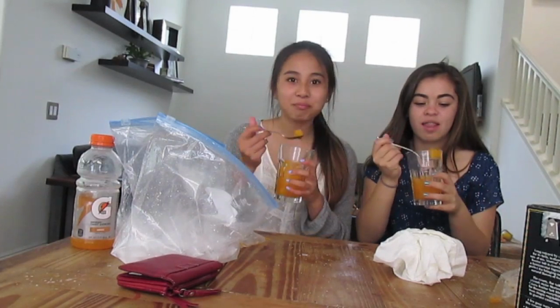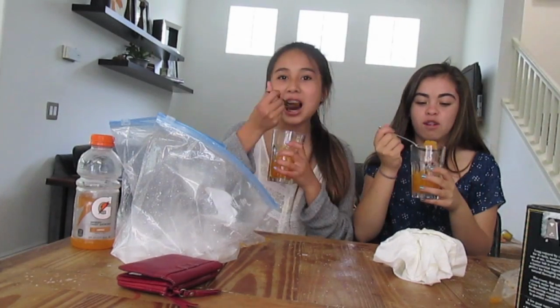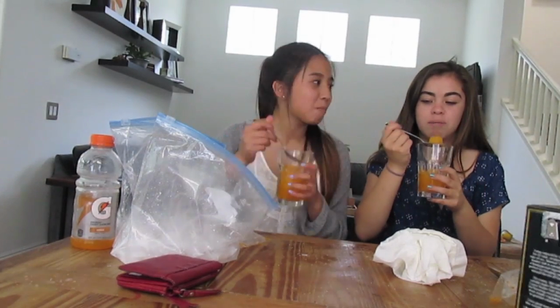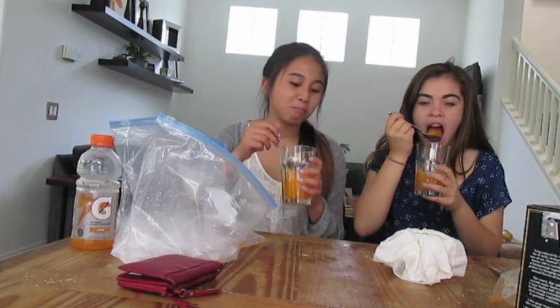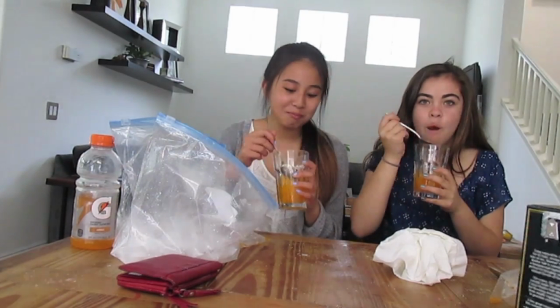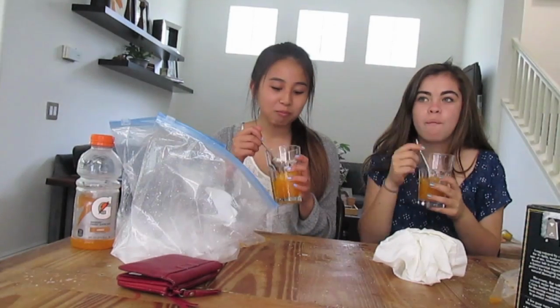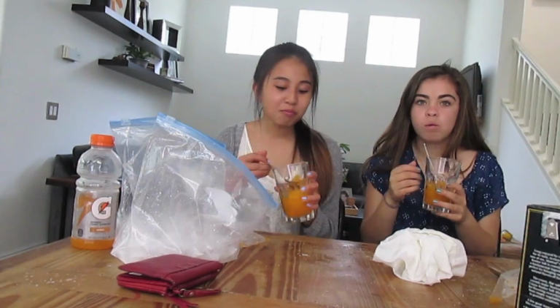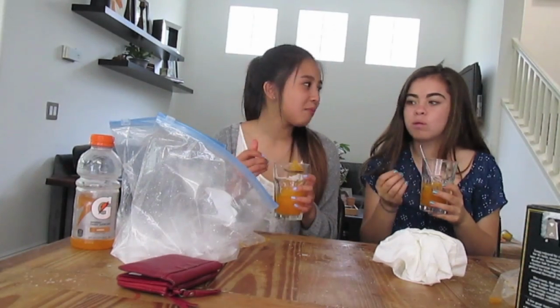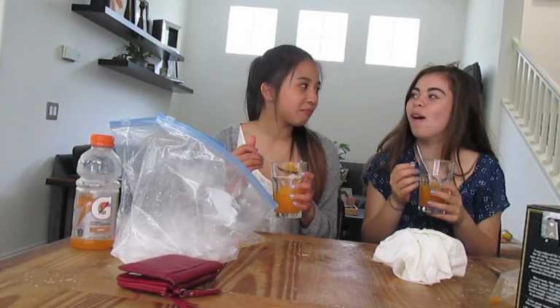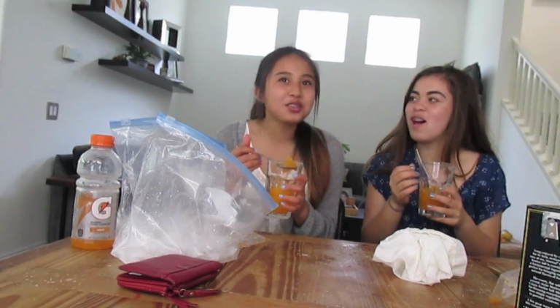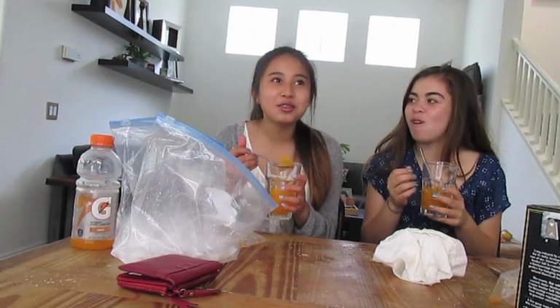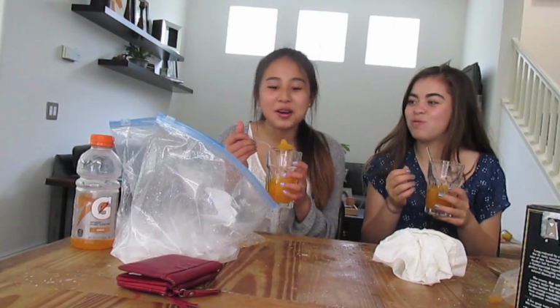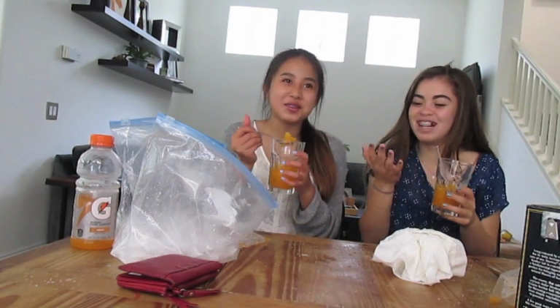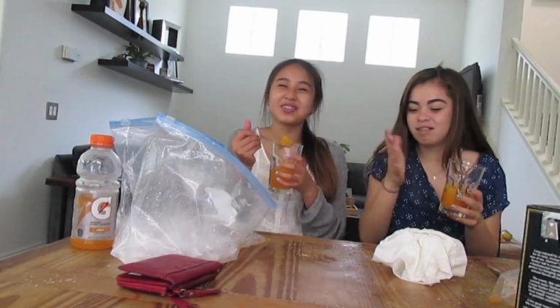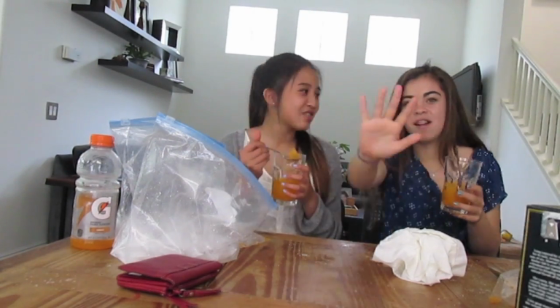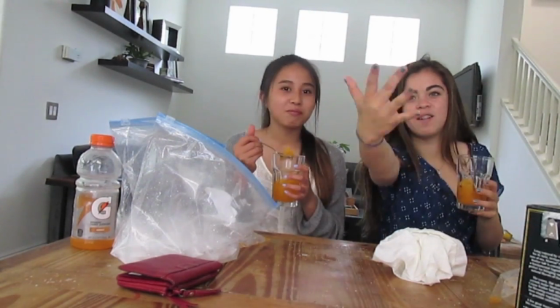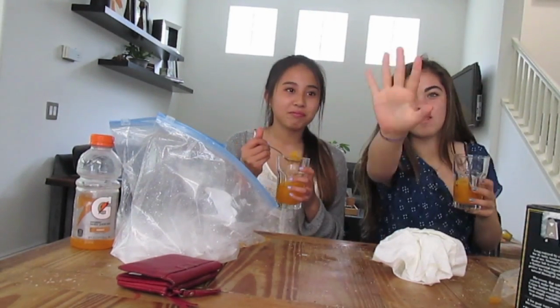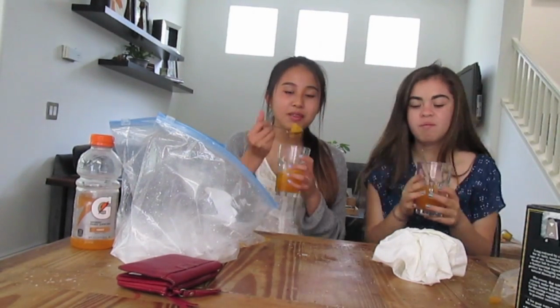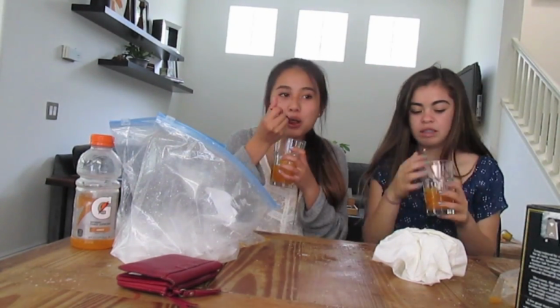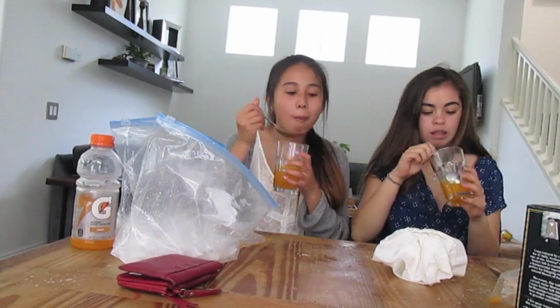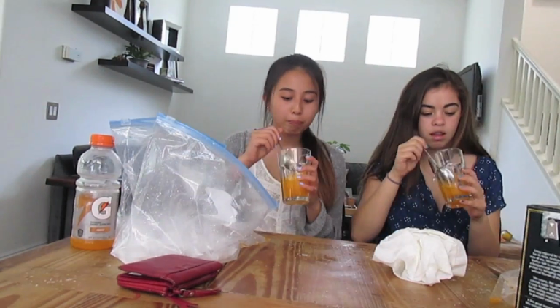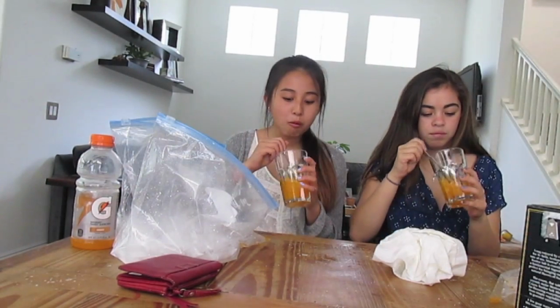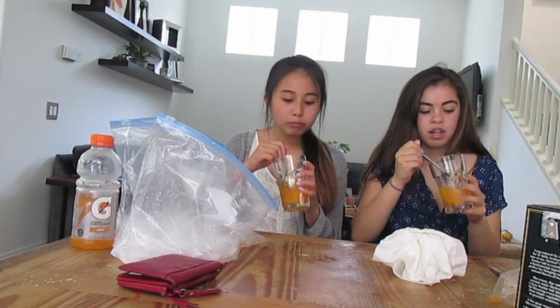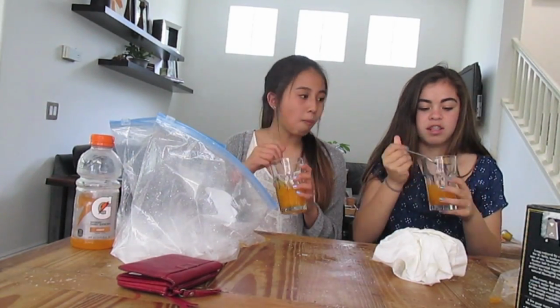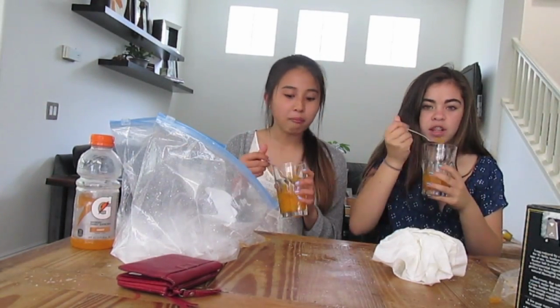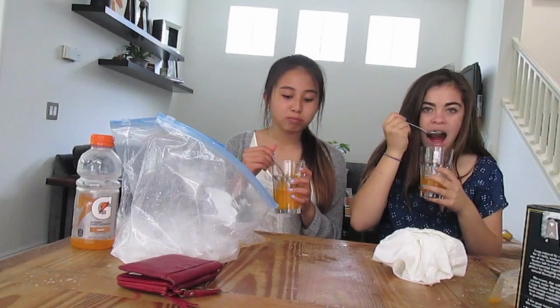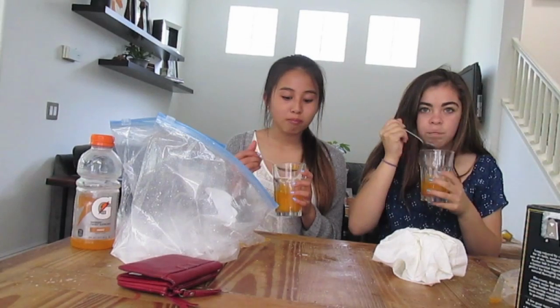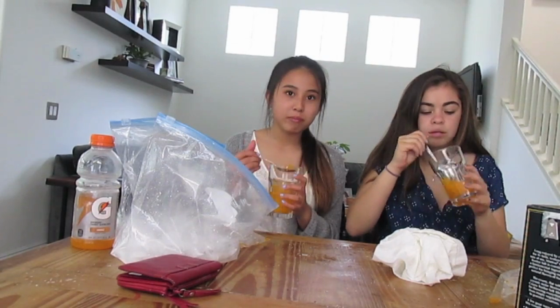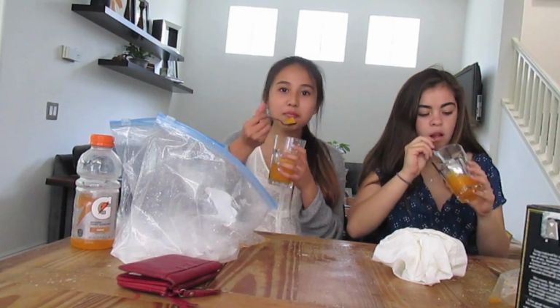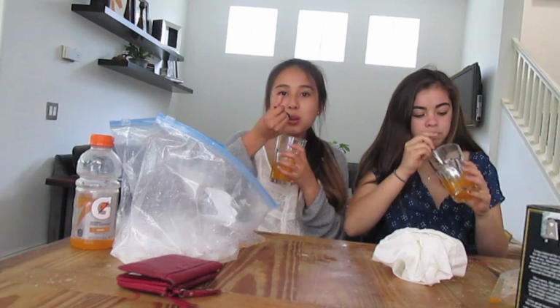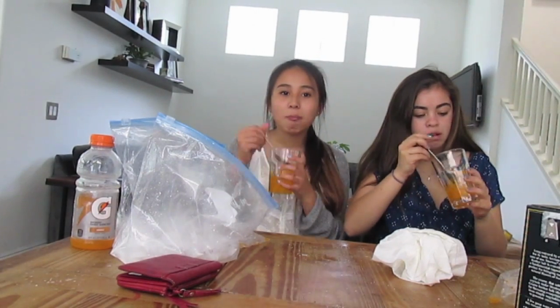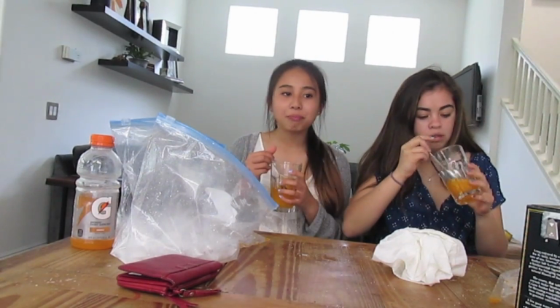Thanks guys for watching one of my new DIYs on how to make slushies for the summer. Stay tuned for more videos. Bye guys.